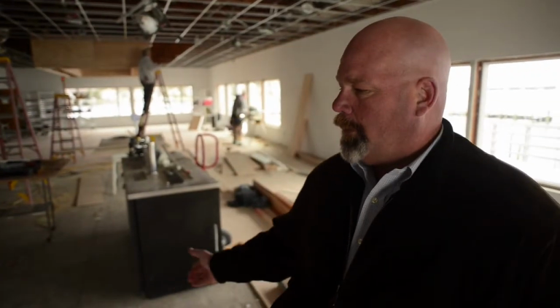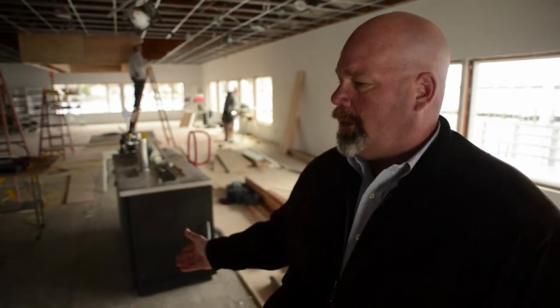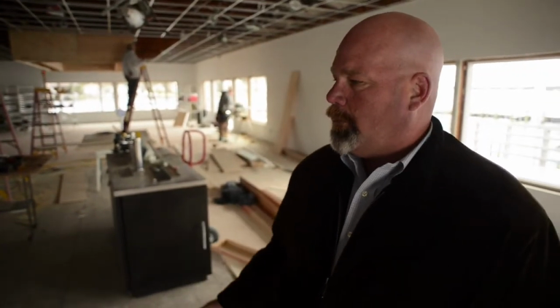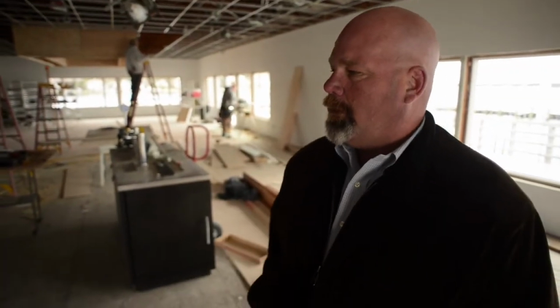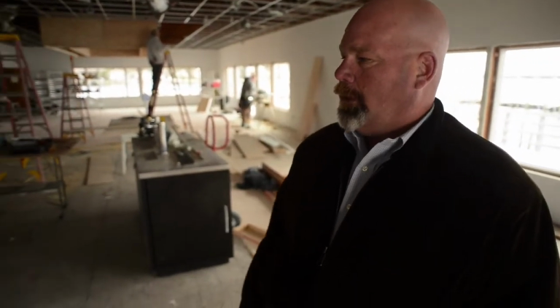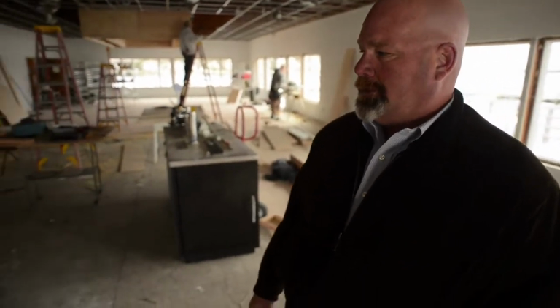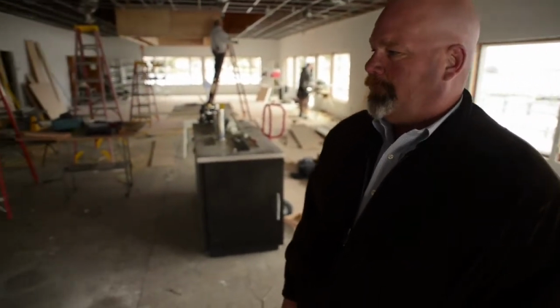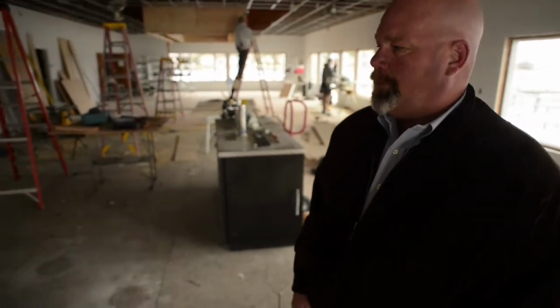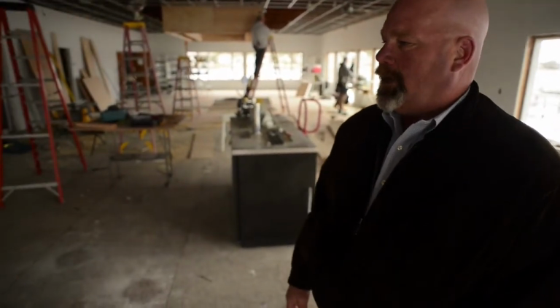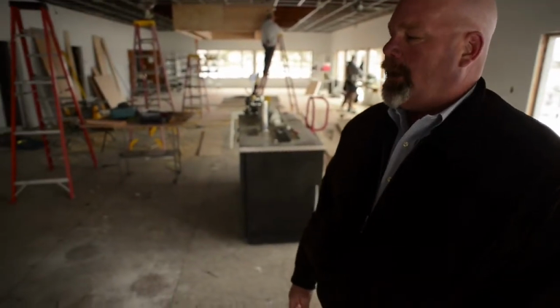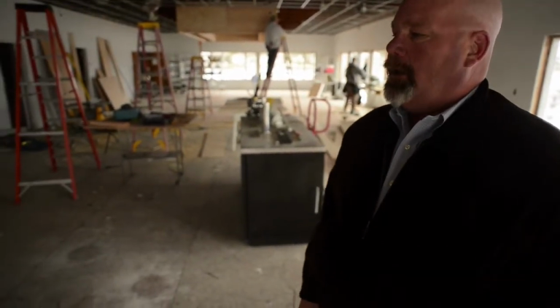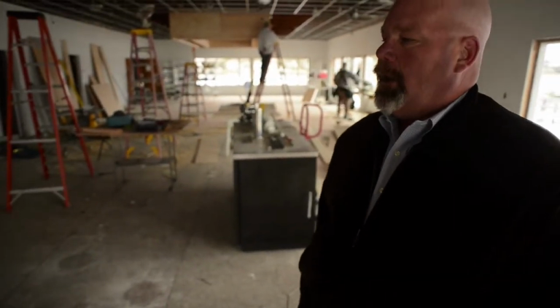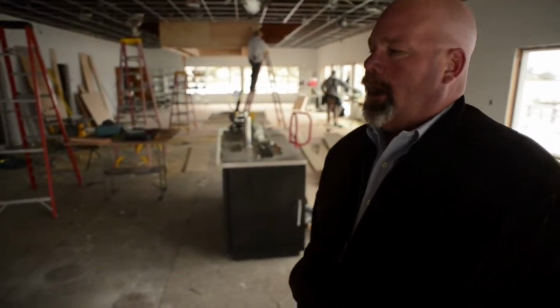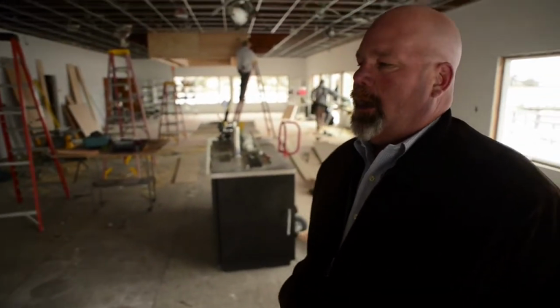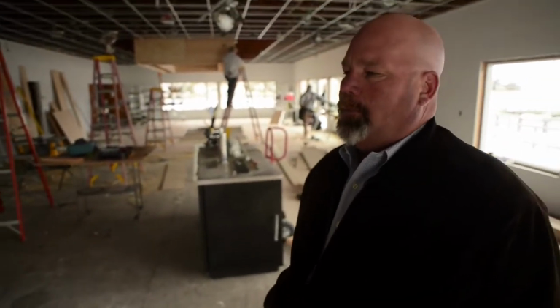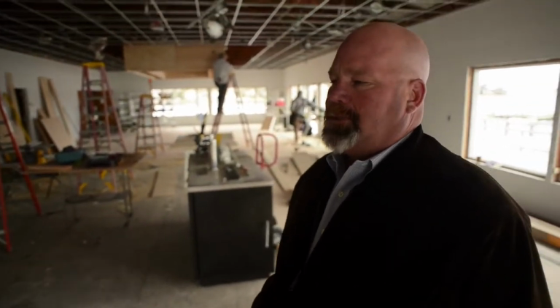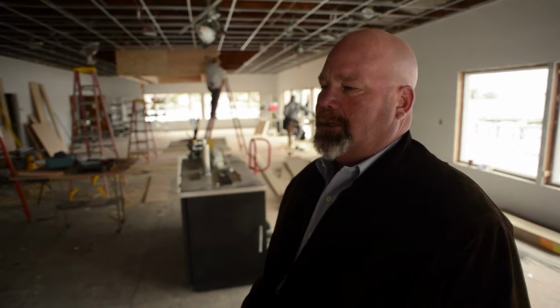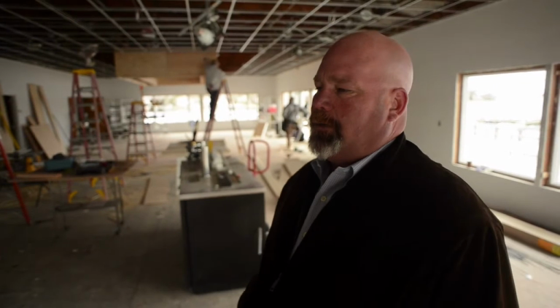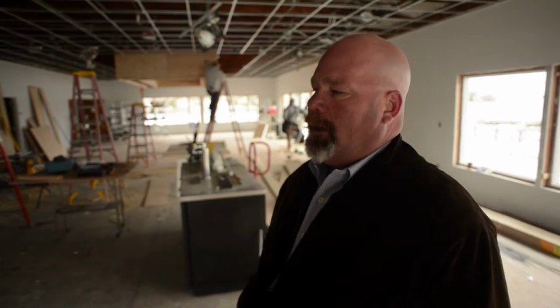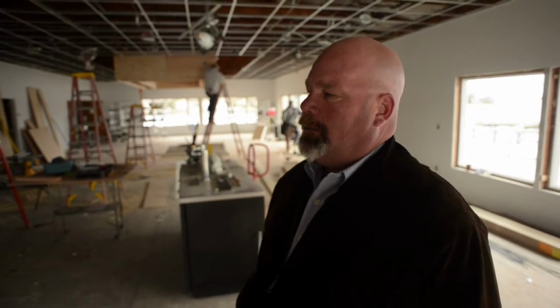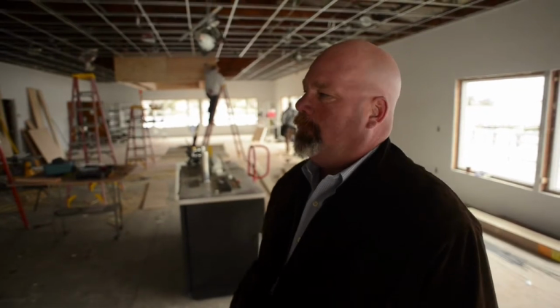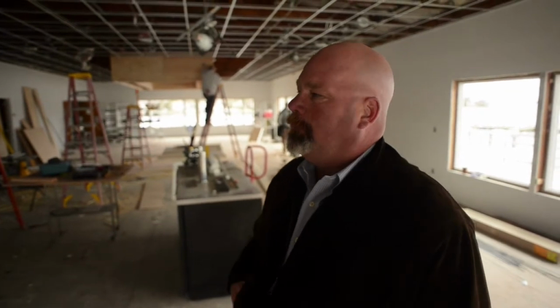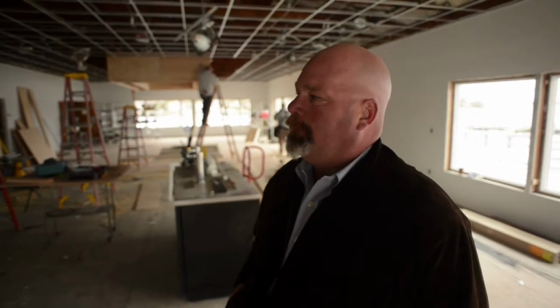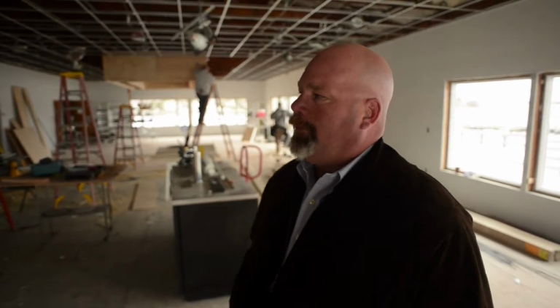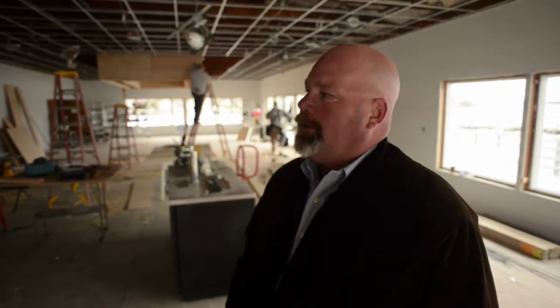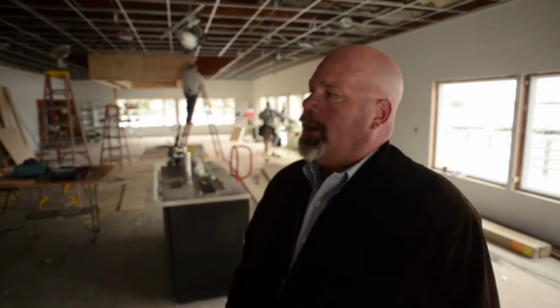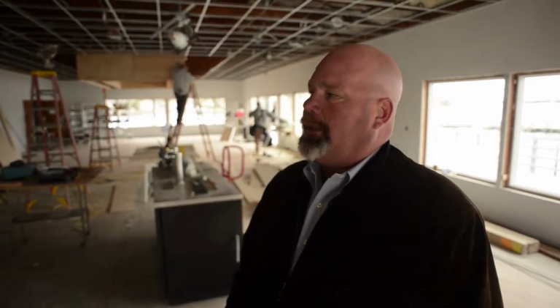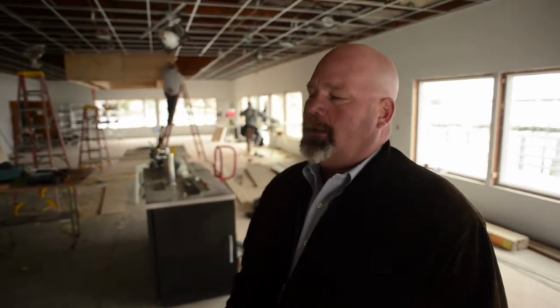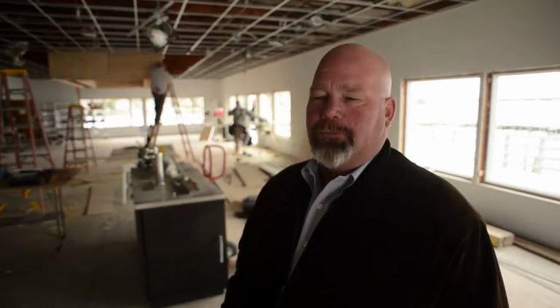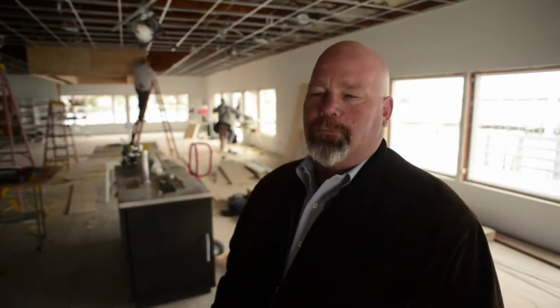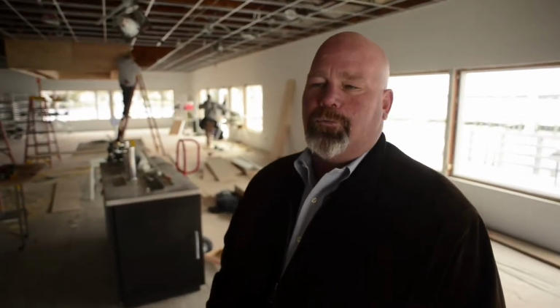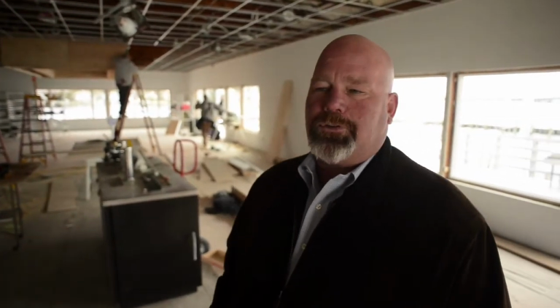With the new dance floor going in where the subfloor is, it'll be sleeker and finer, and I think it'll even improve Richard Yetman's dance moves.